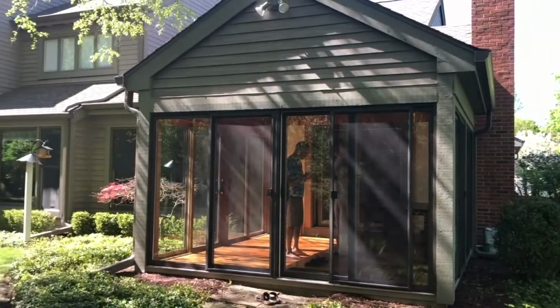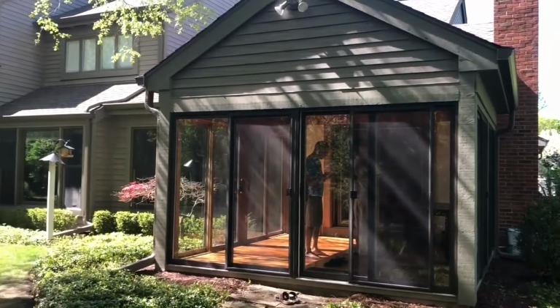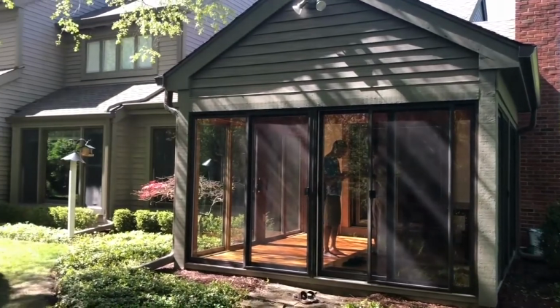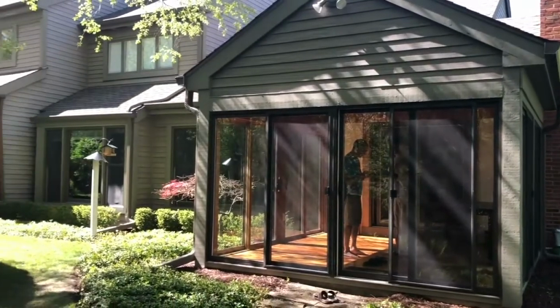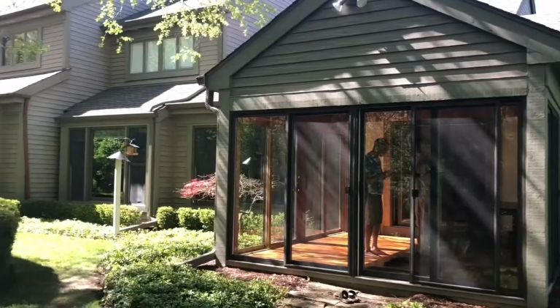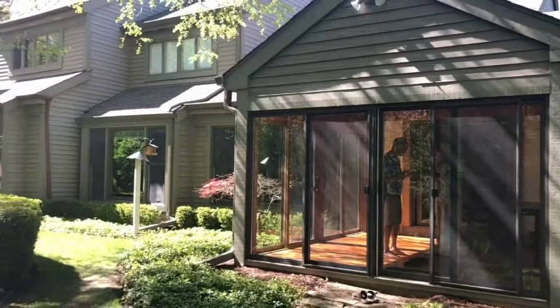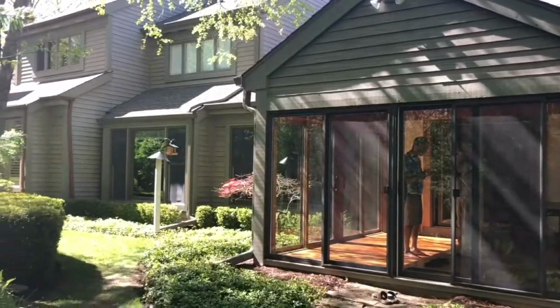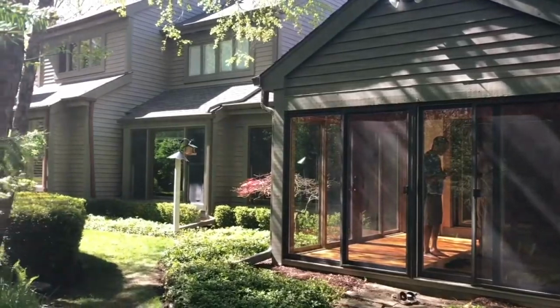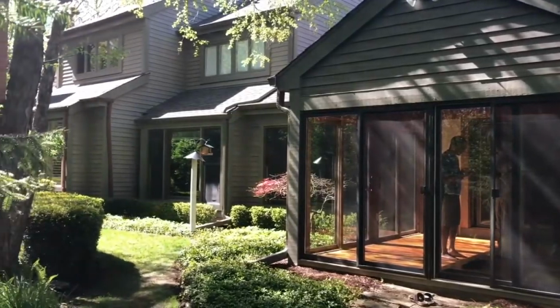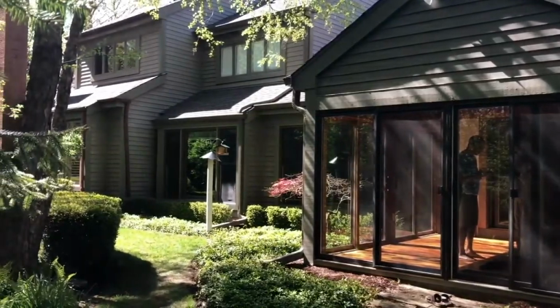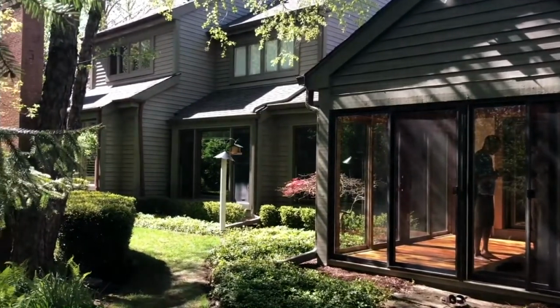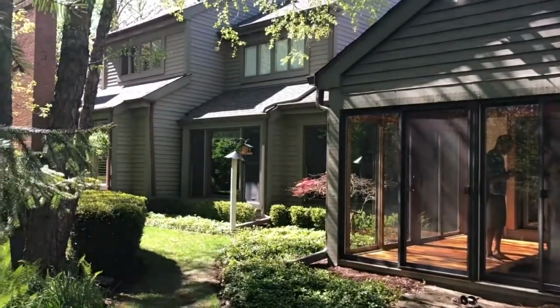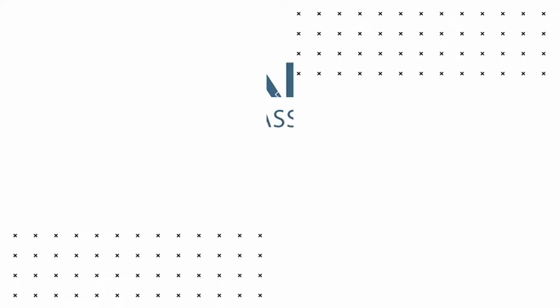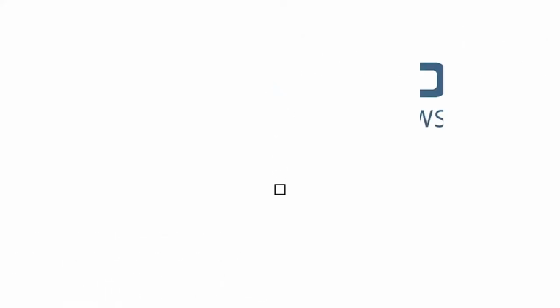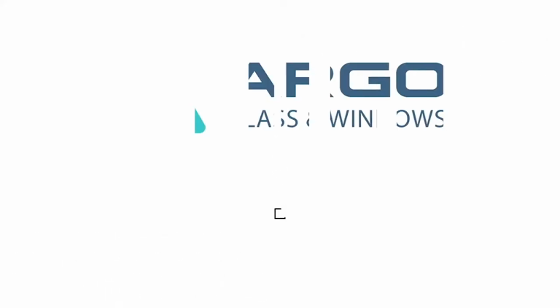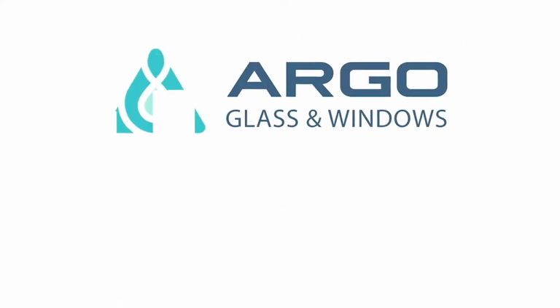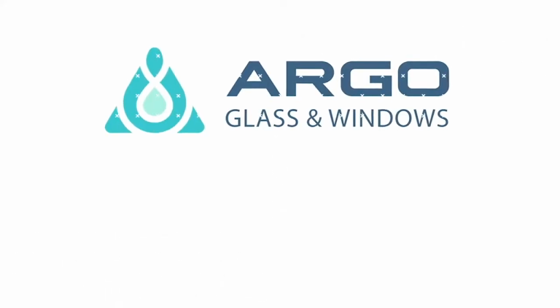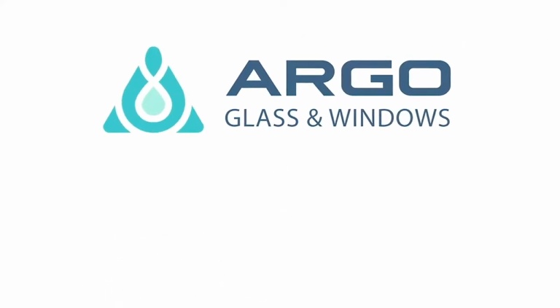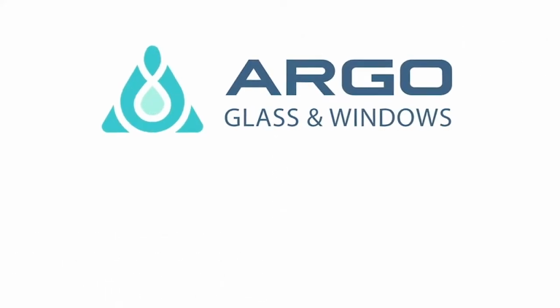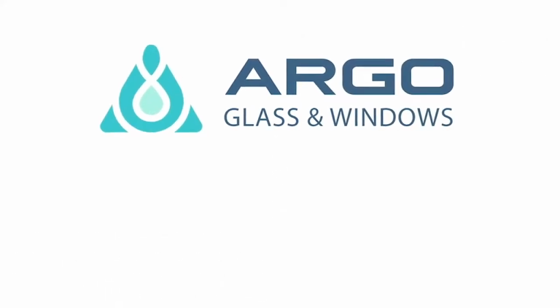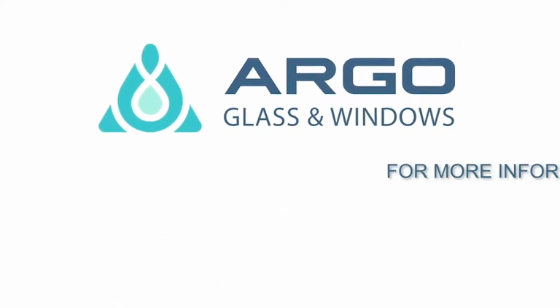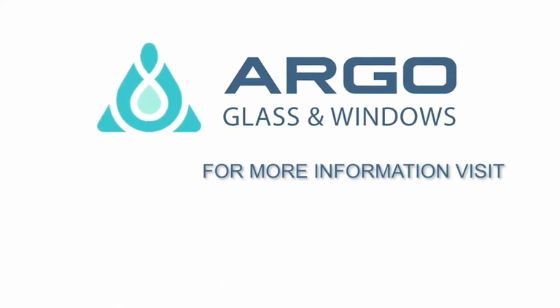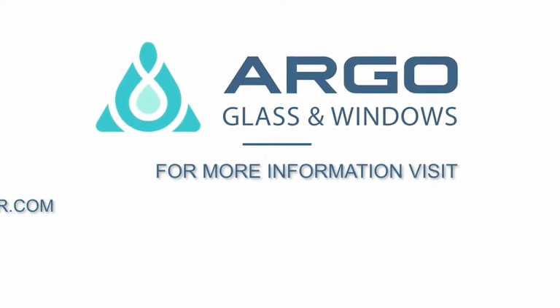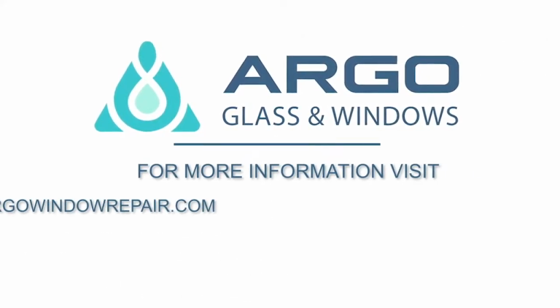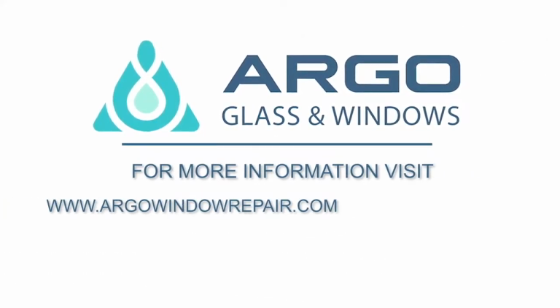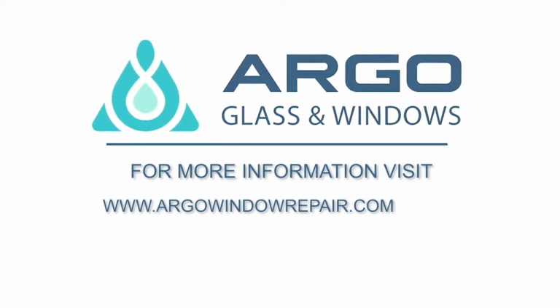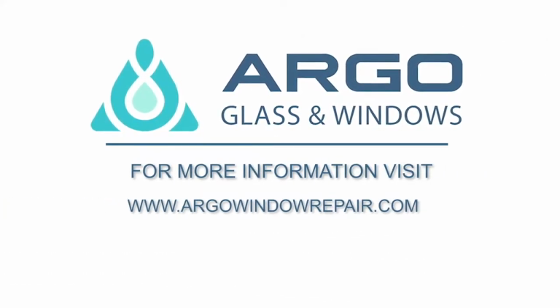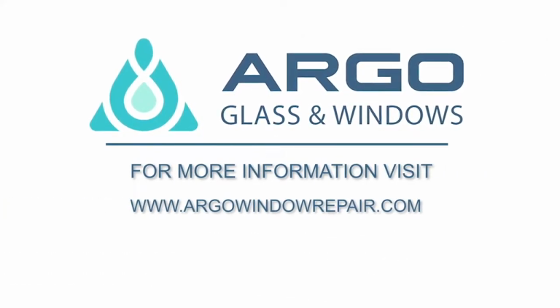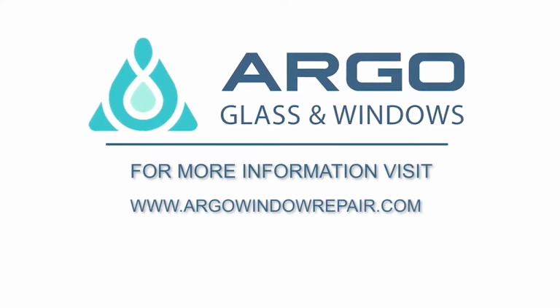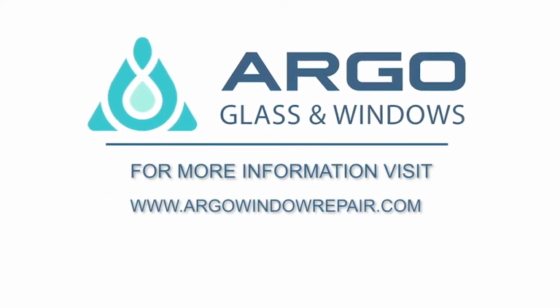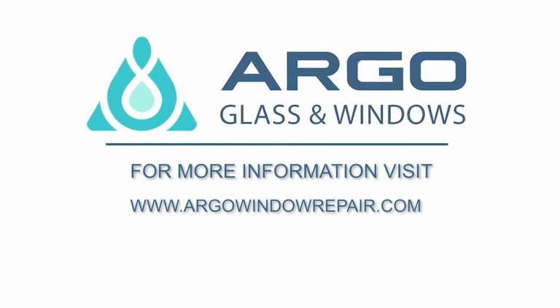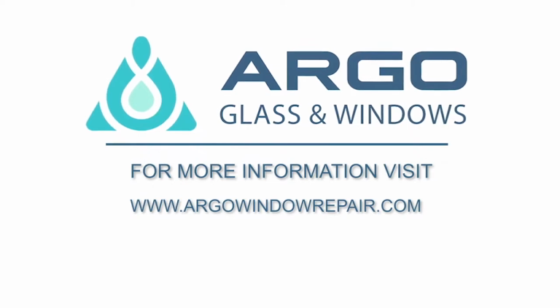By choosing Argo Window Repair, you're winning in every aspect. Call now and get your free estimate.